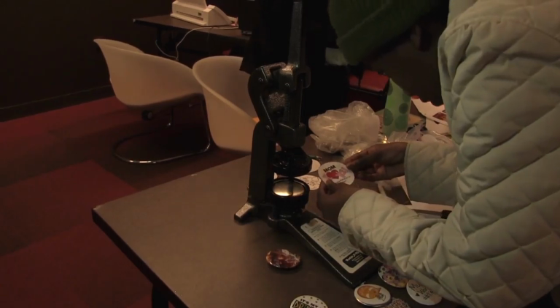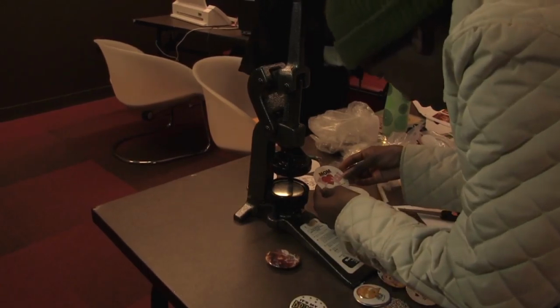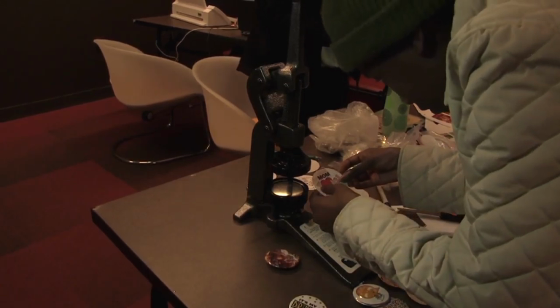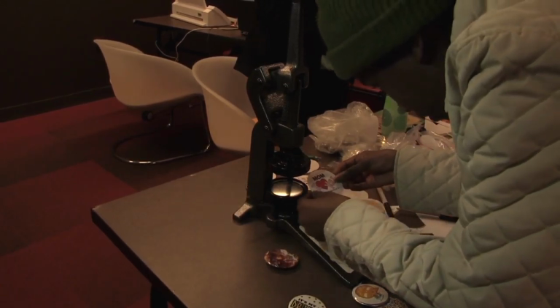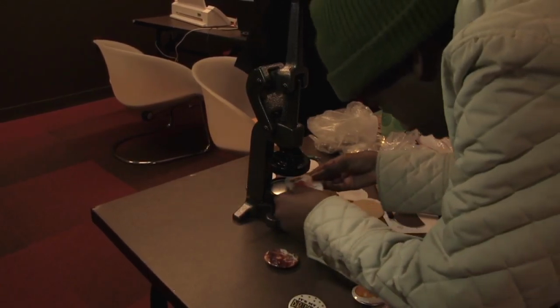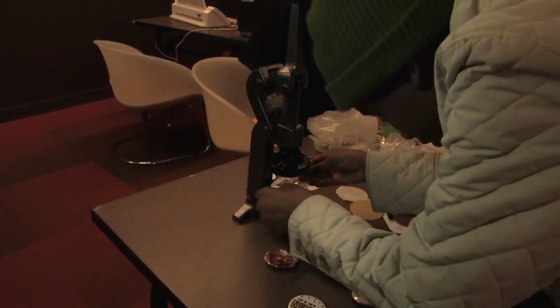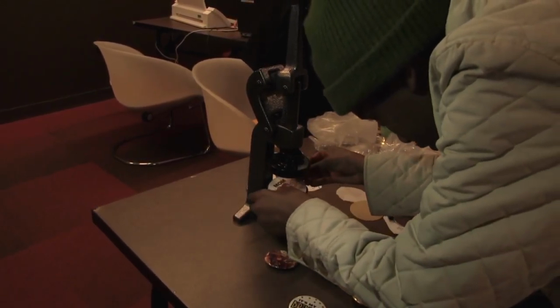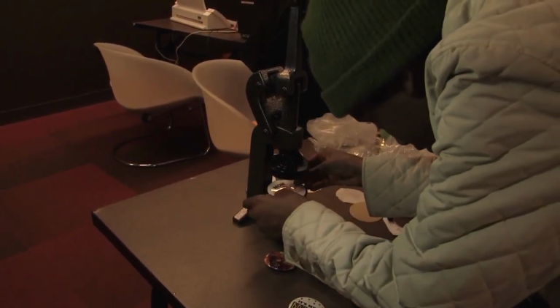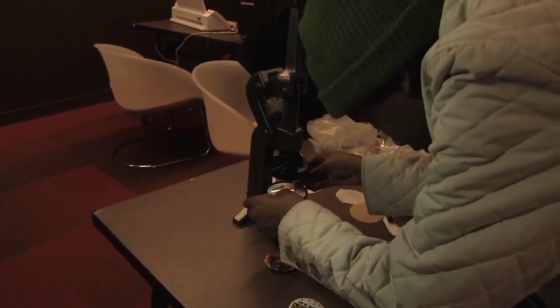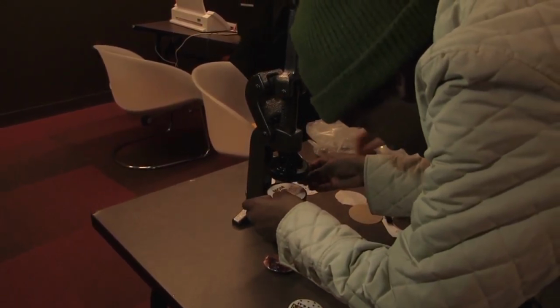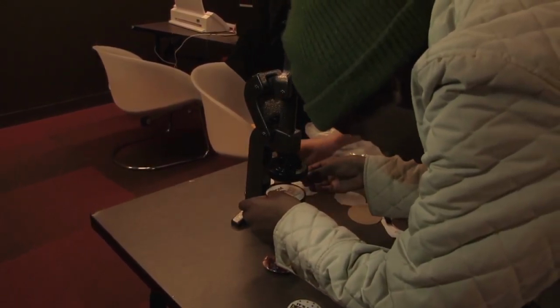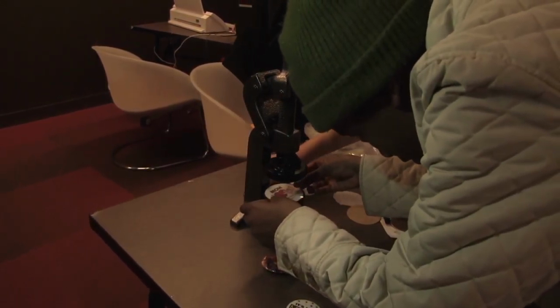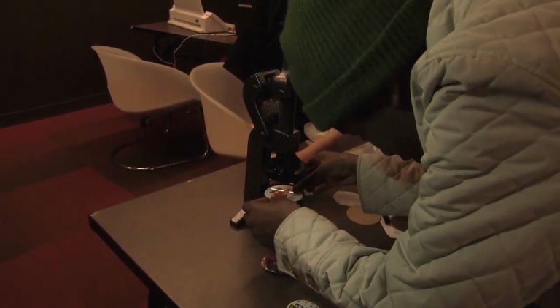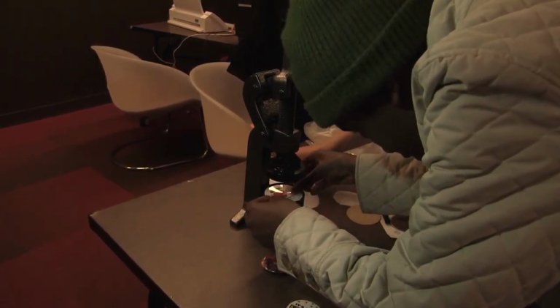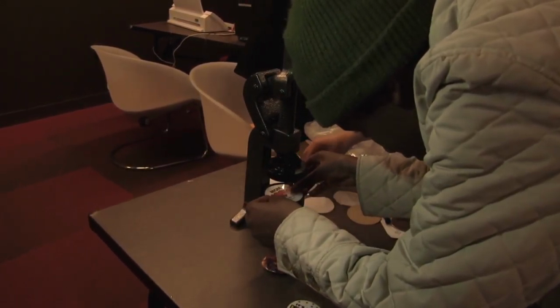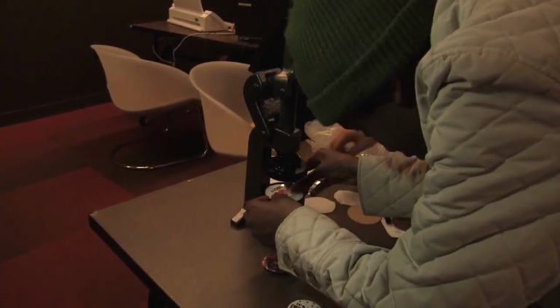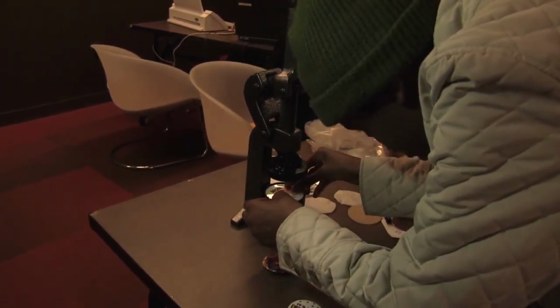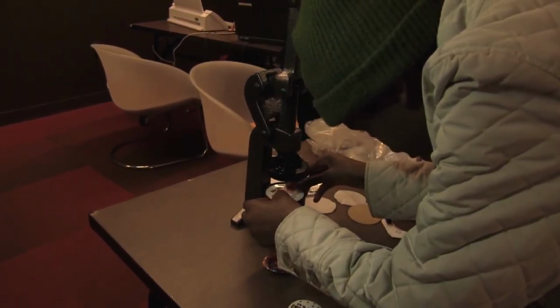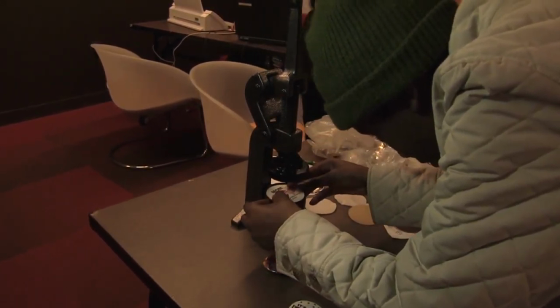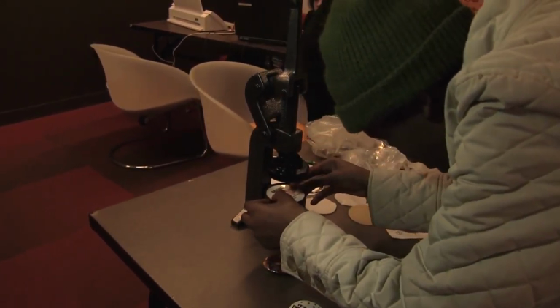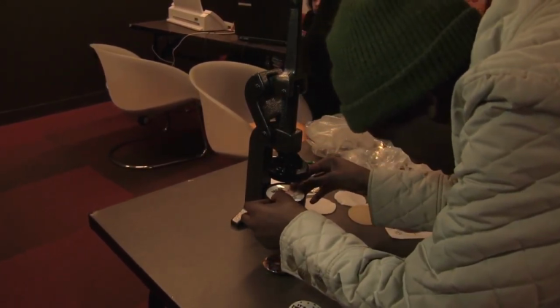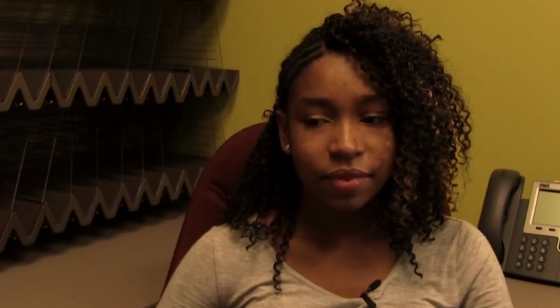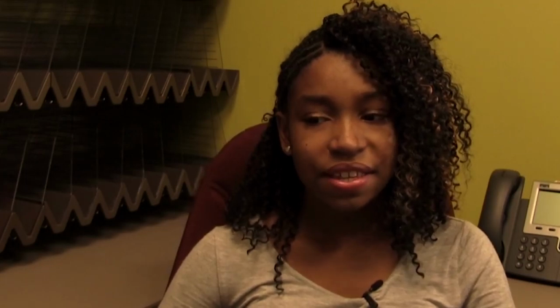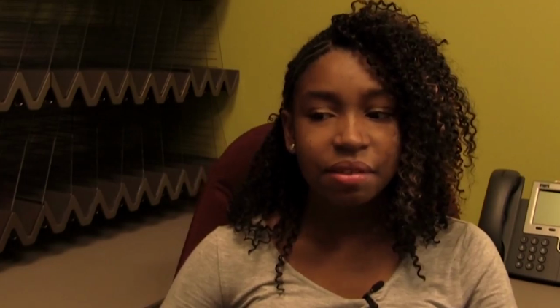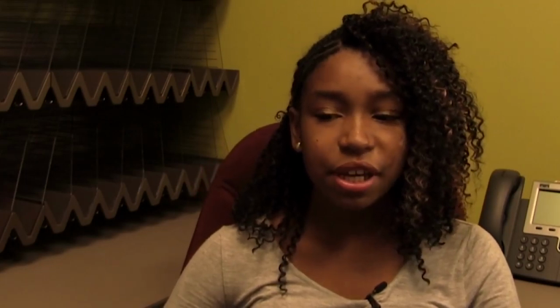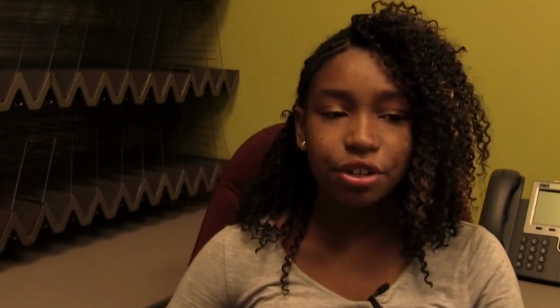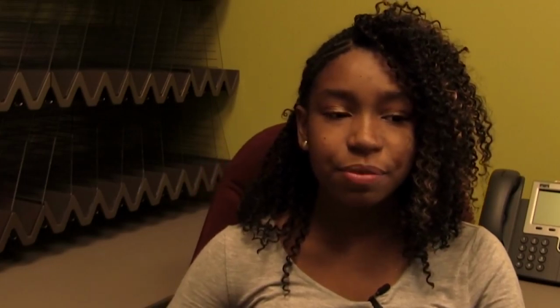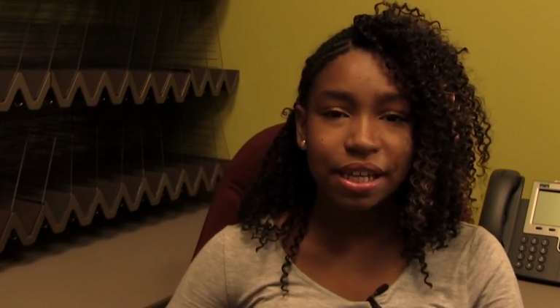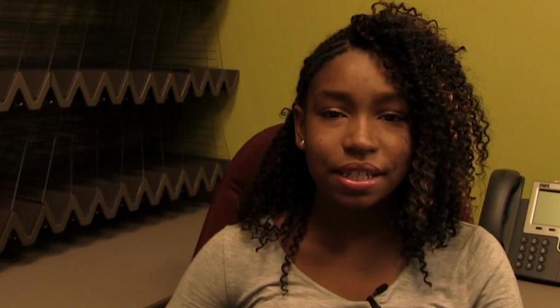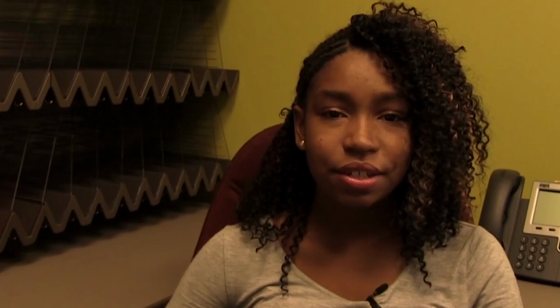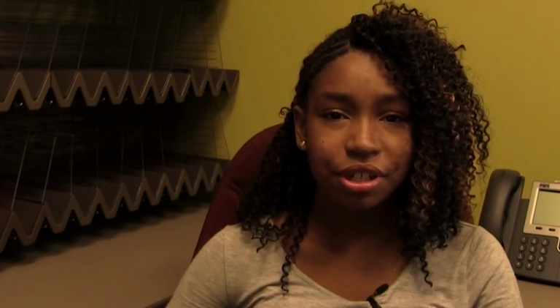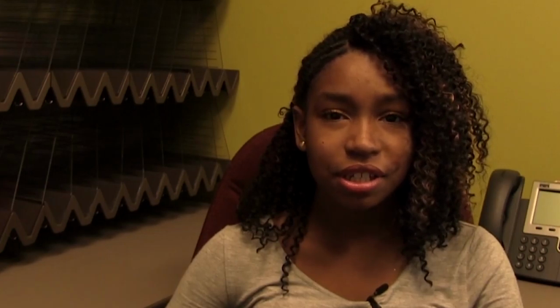We have kids who come in and say they want to make homemade goo. Okay, let's do some science and physics.